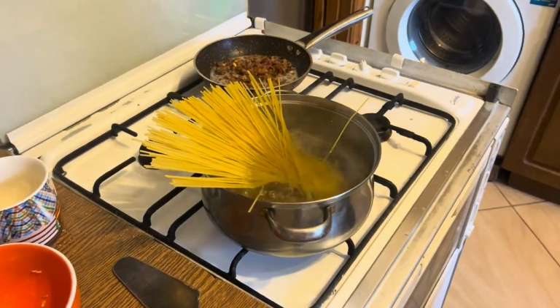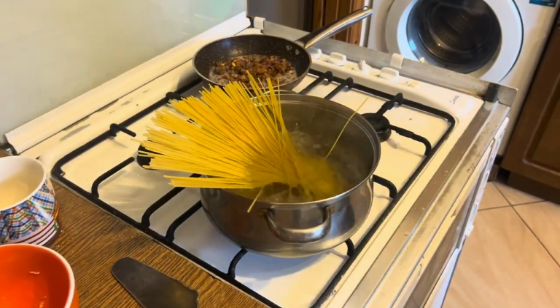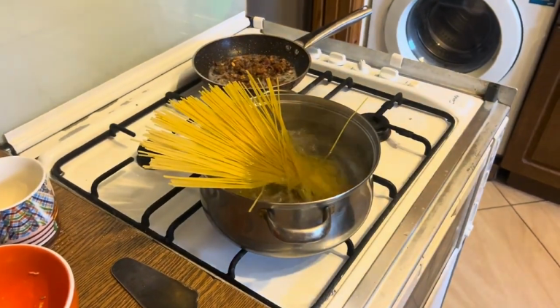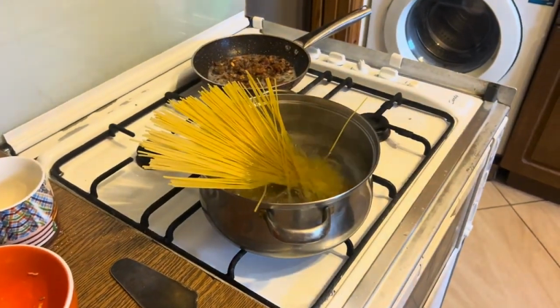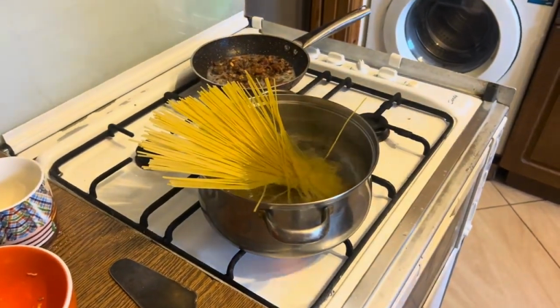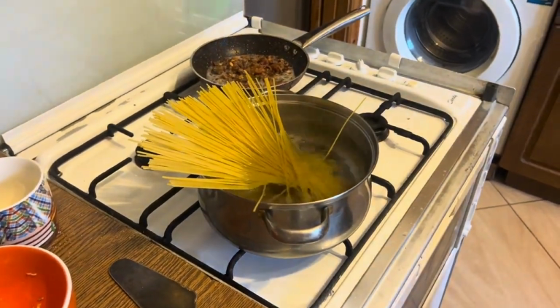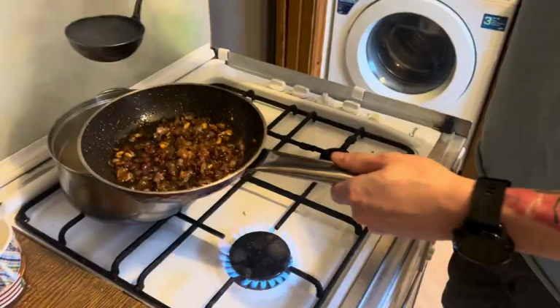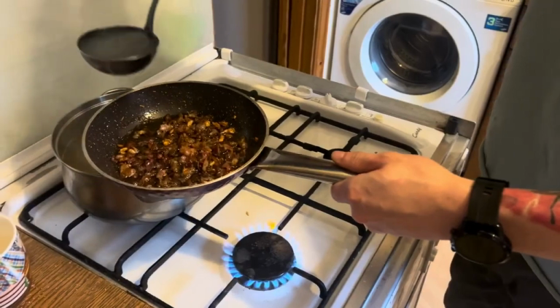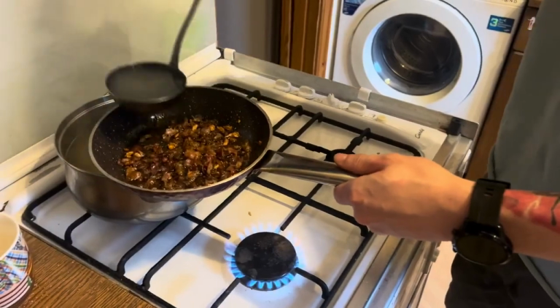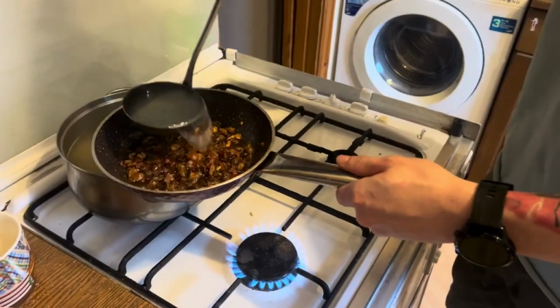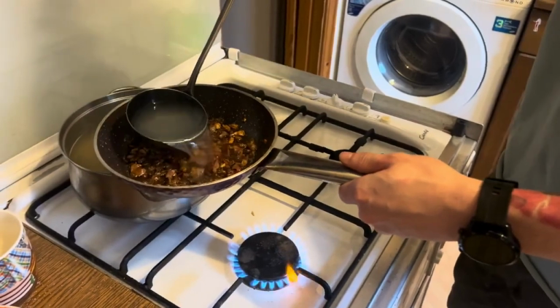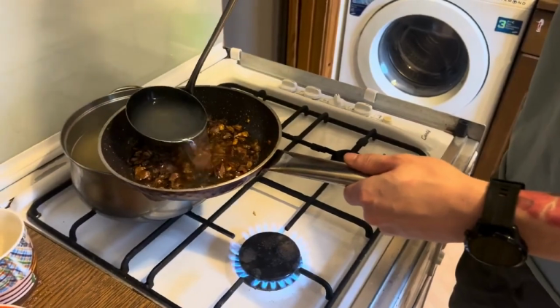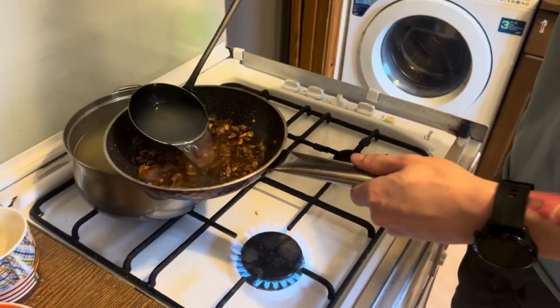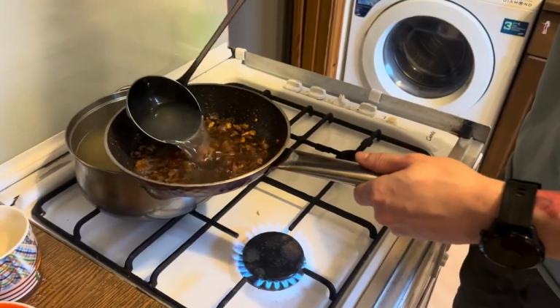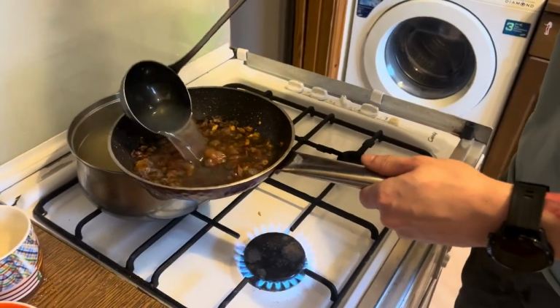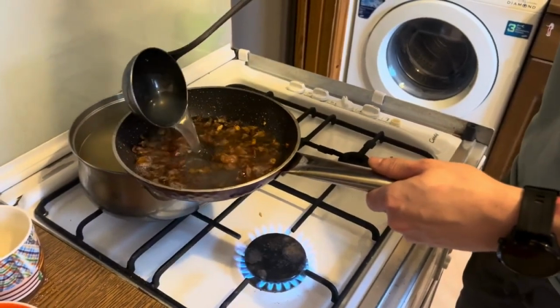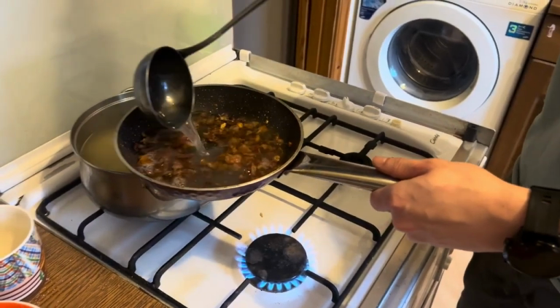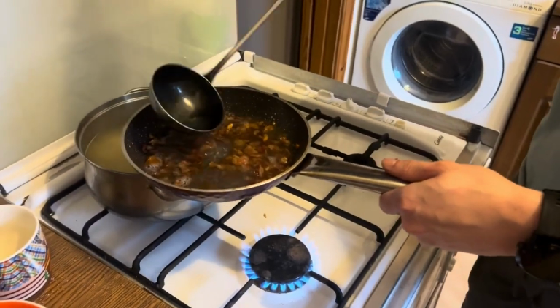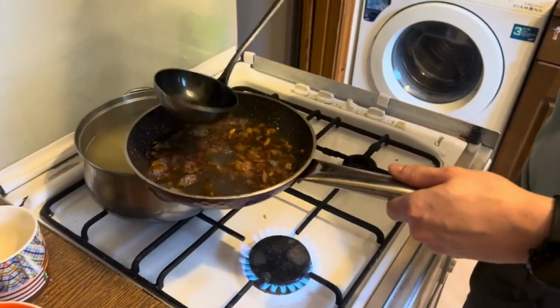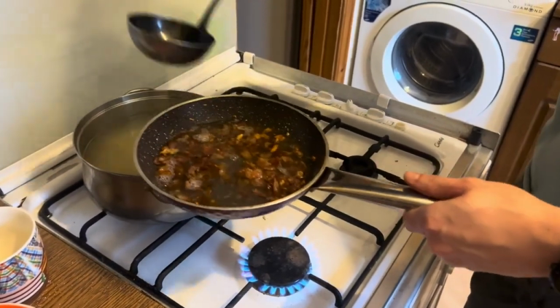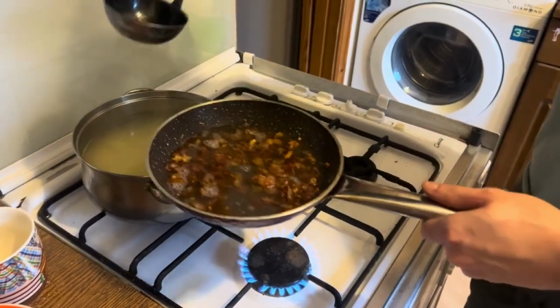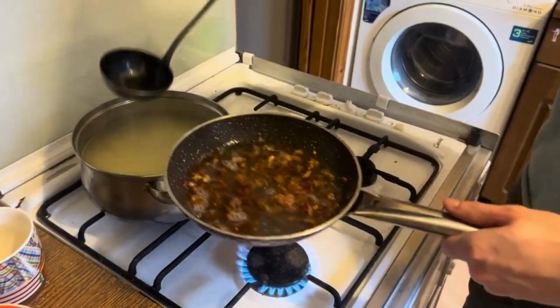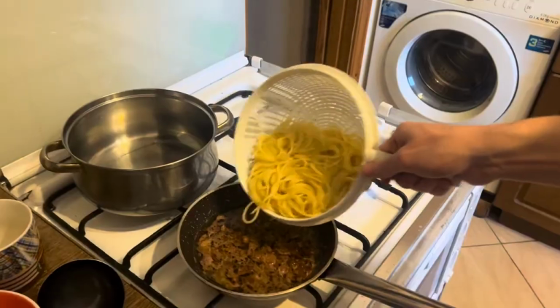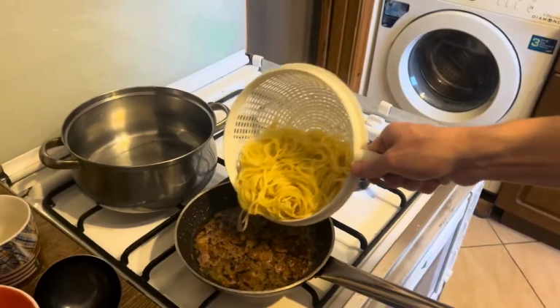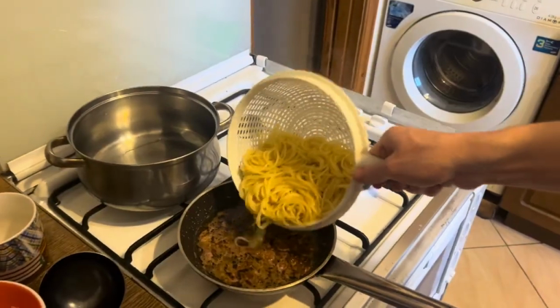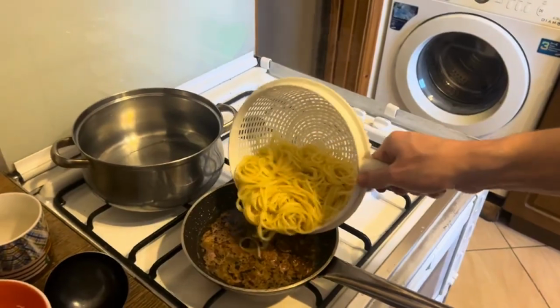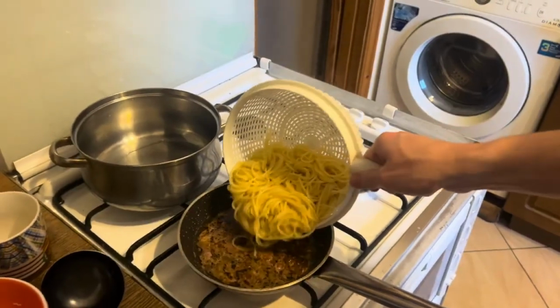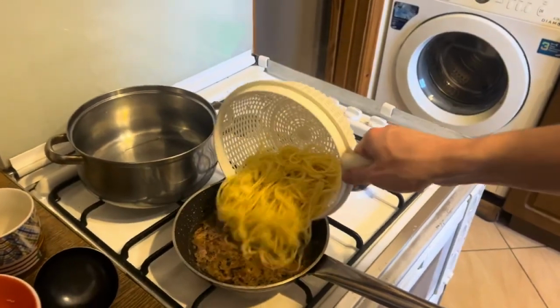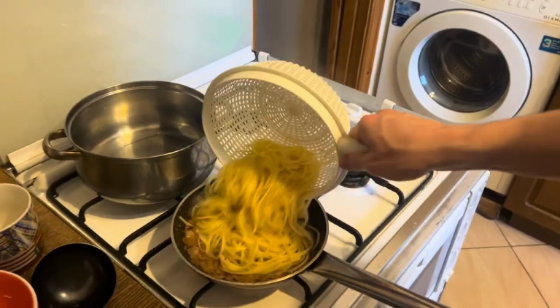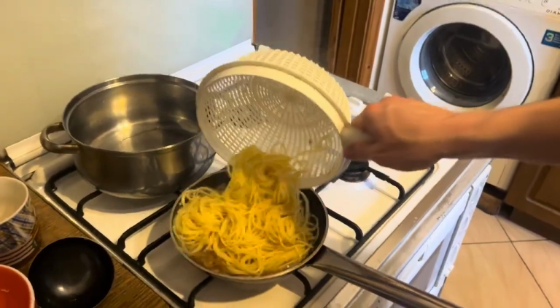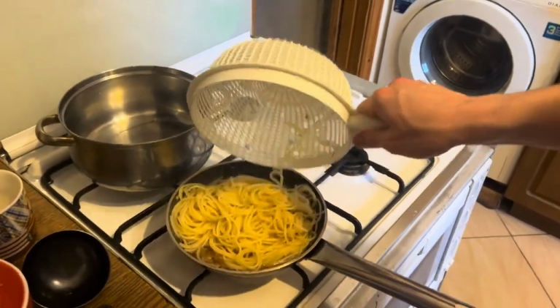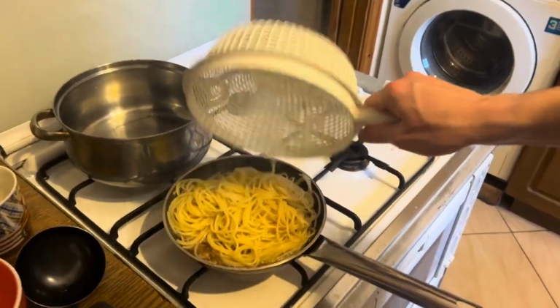When spaghetti is cooked to al dente, add one ladle of water in the pan and add the pasta.